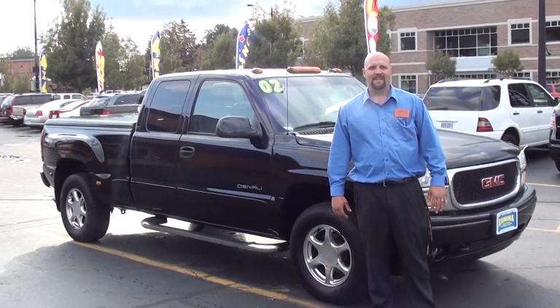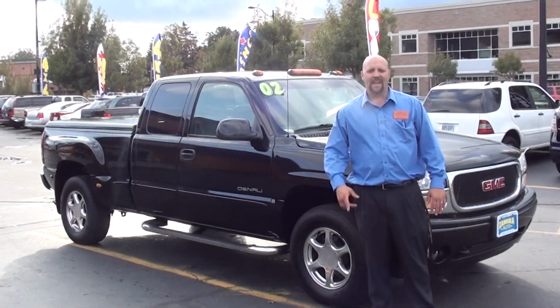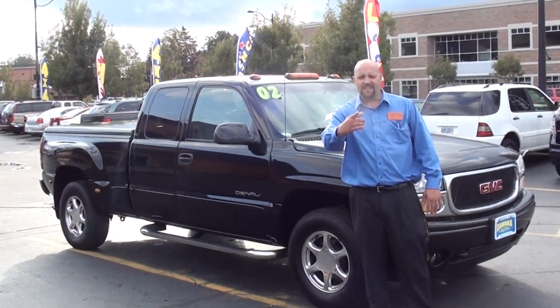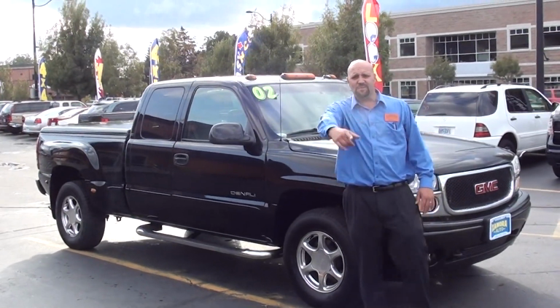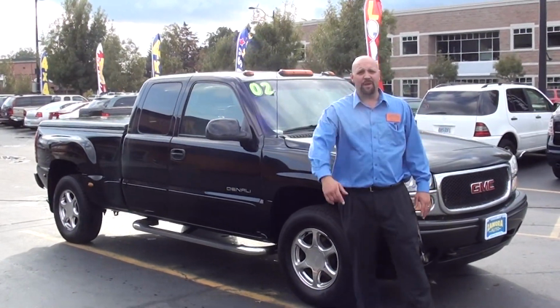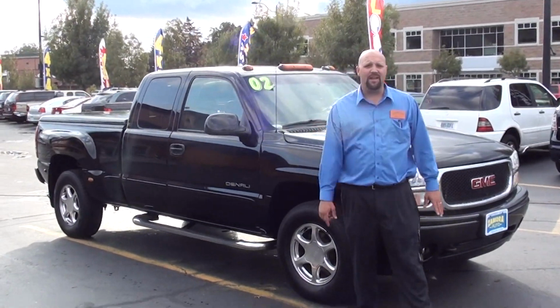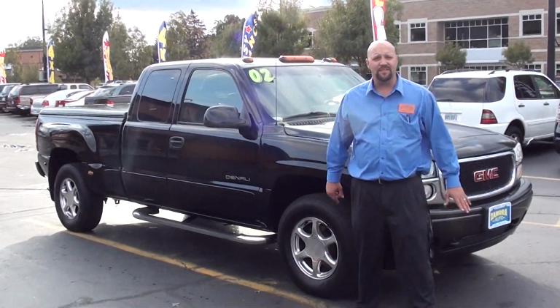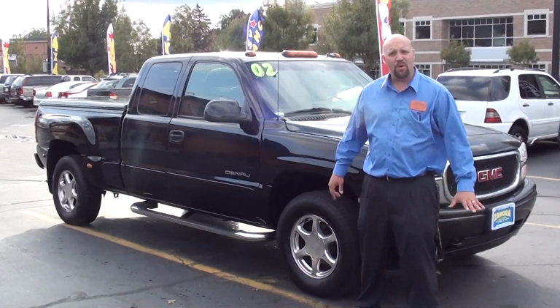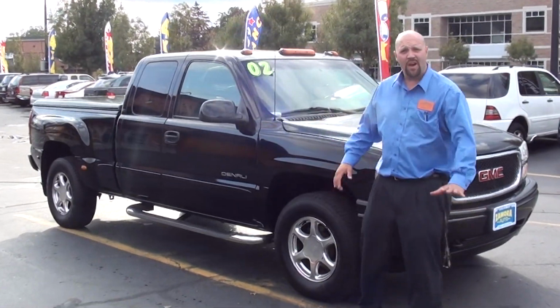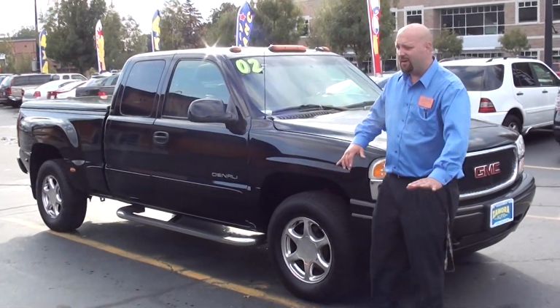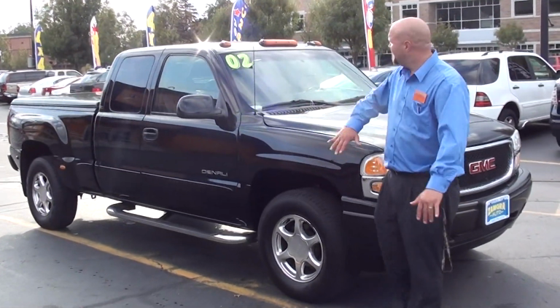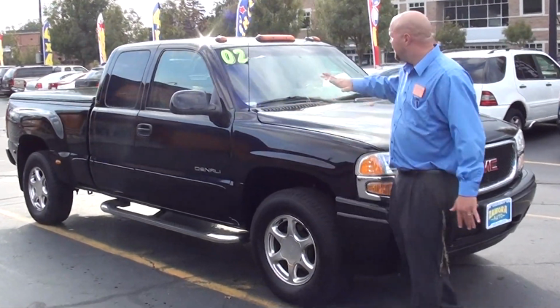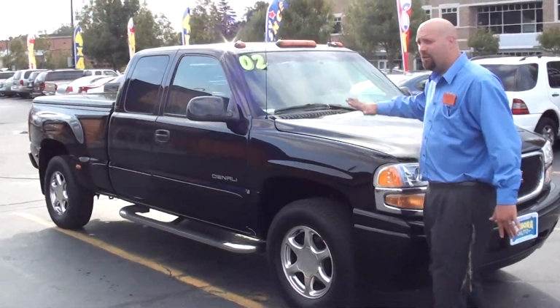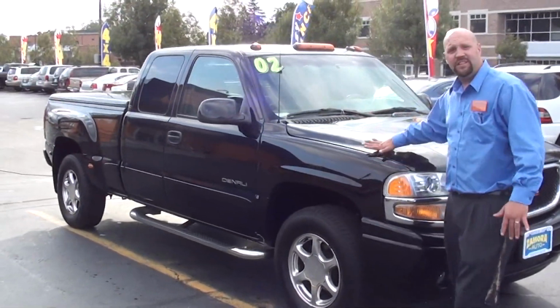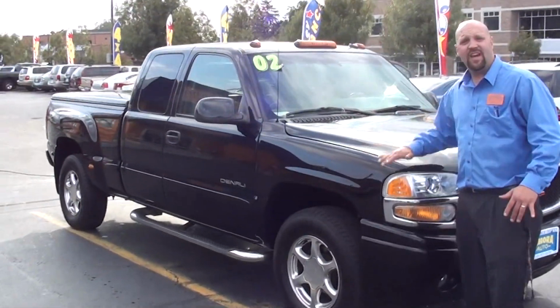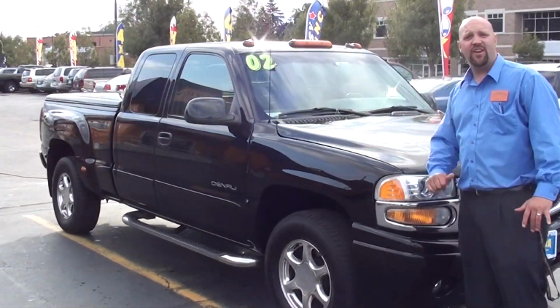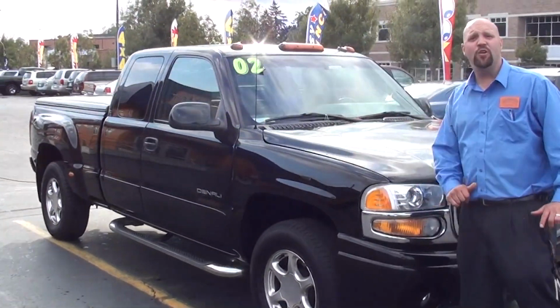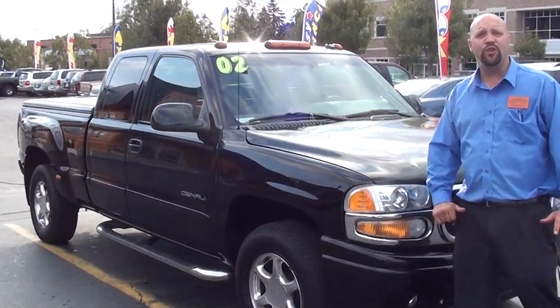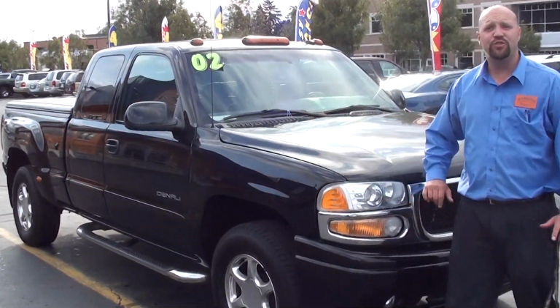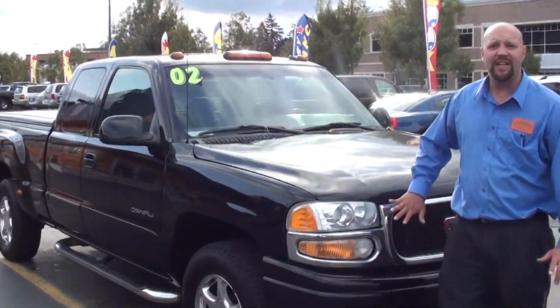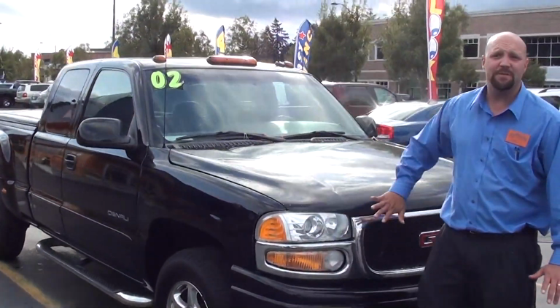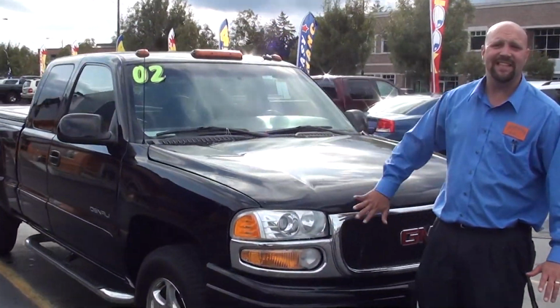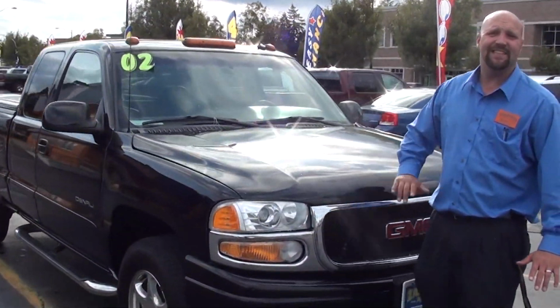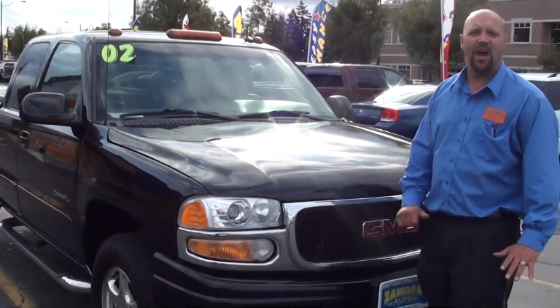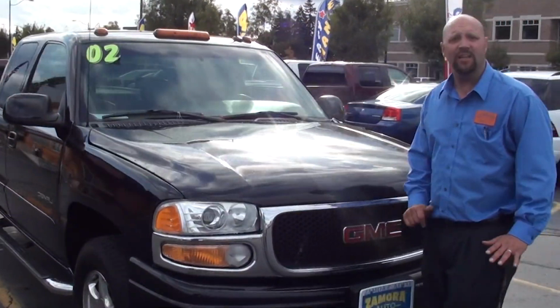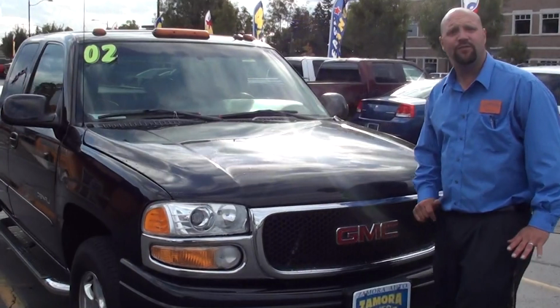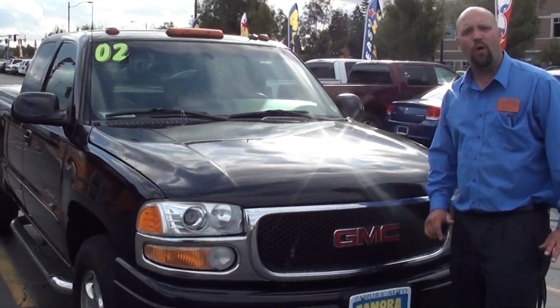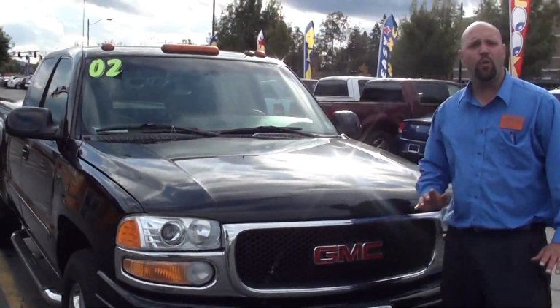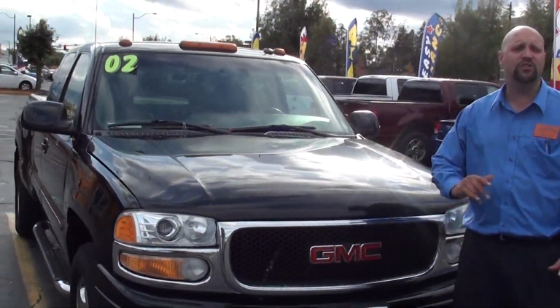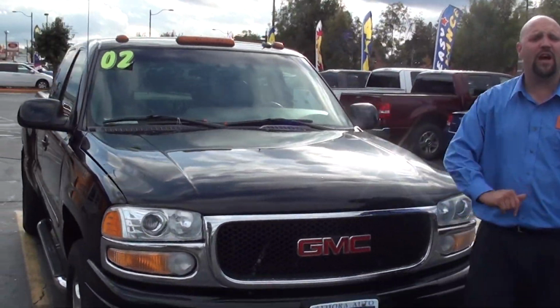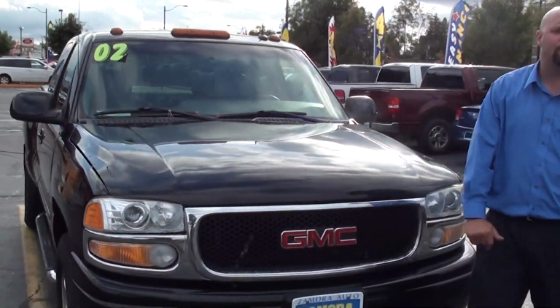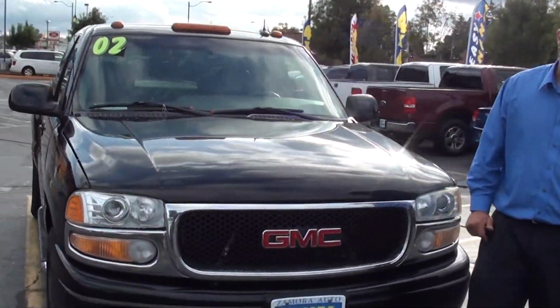Hey, this is Rob, back at The More Auto, where we just got an '02 GMC Denali four-wheel-drive truck.